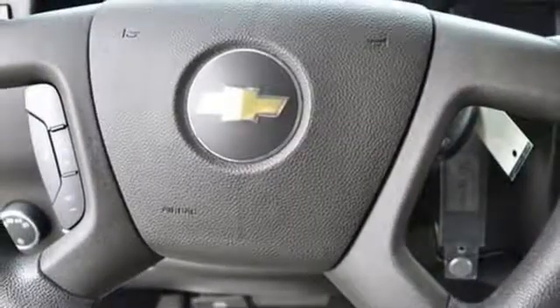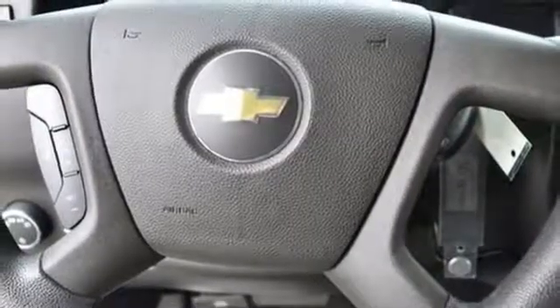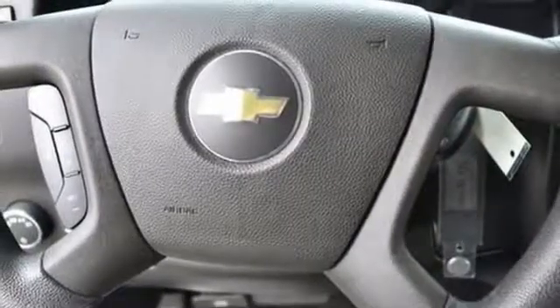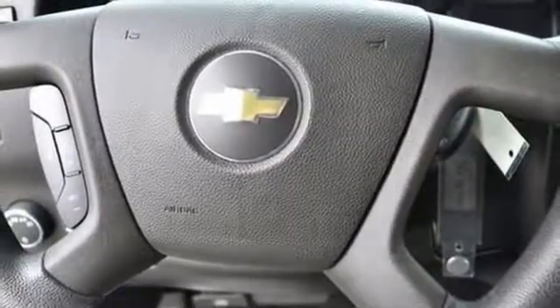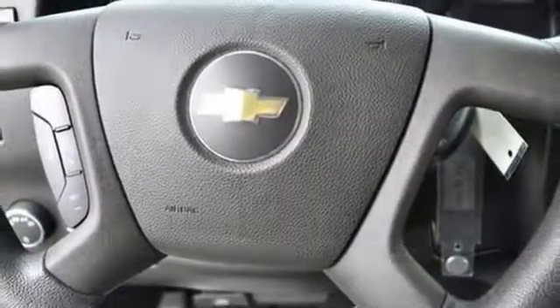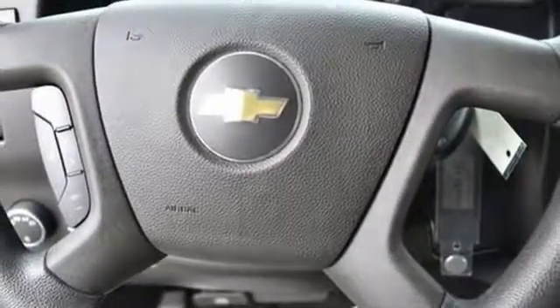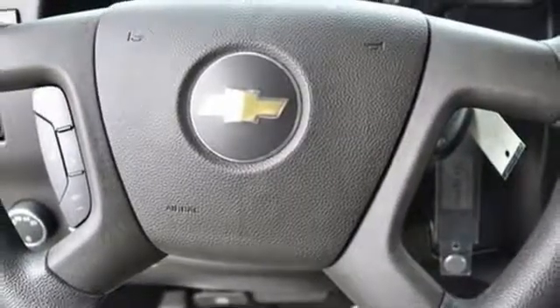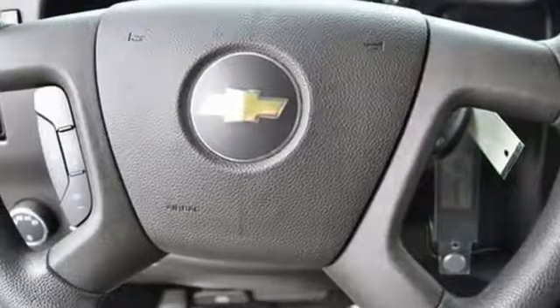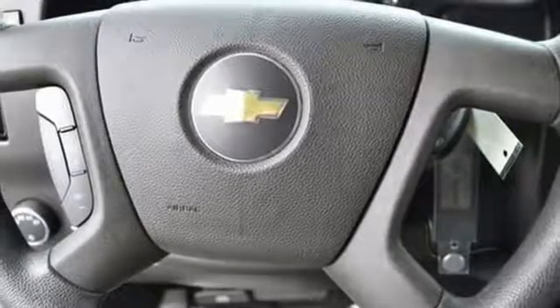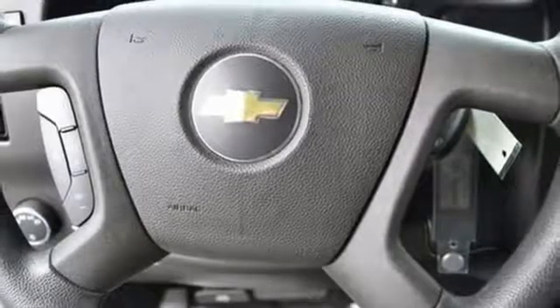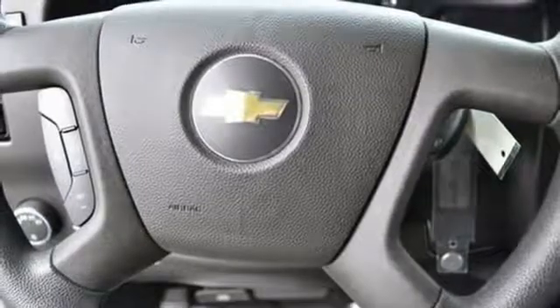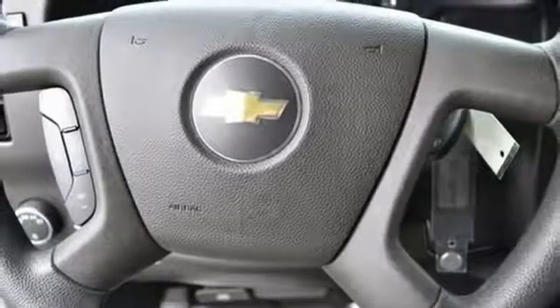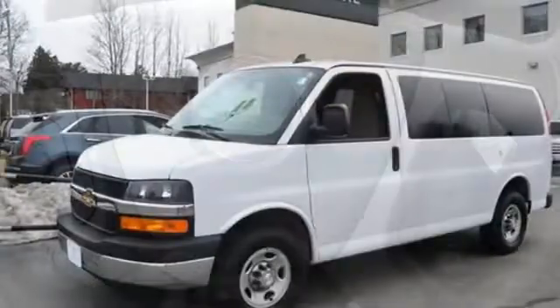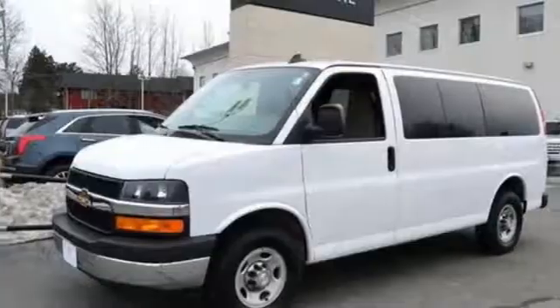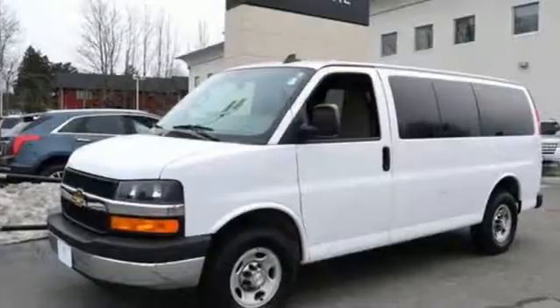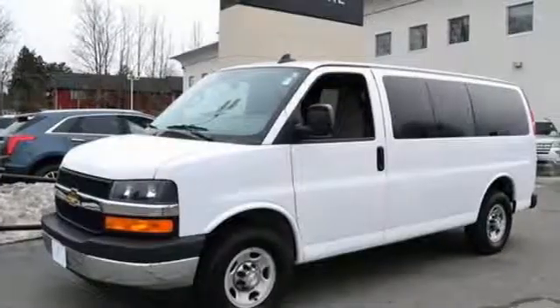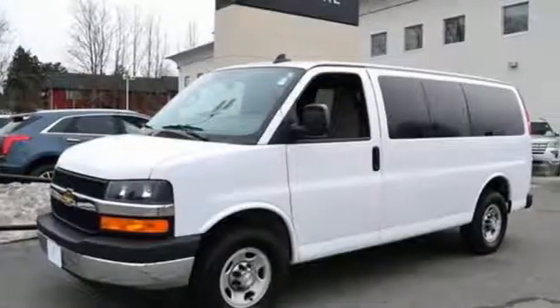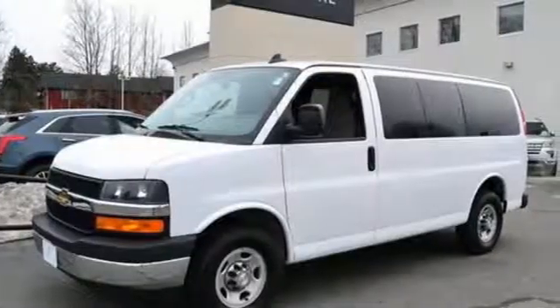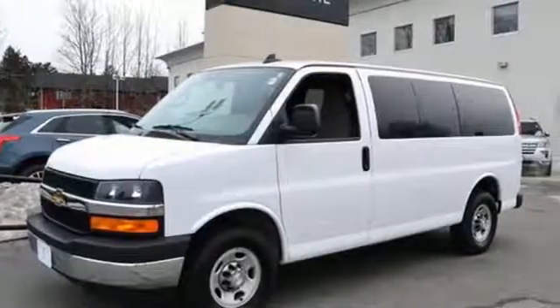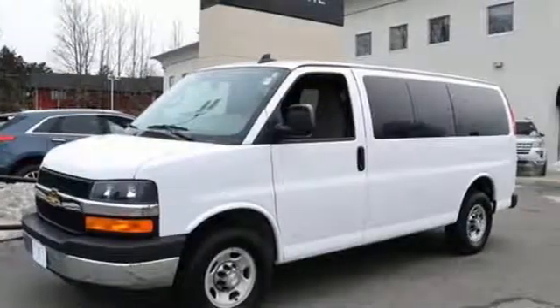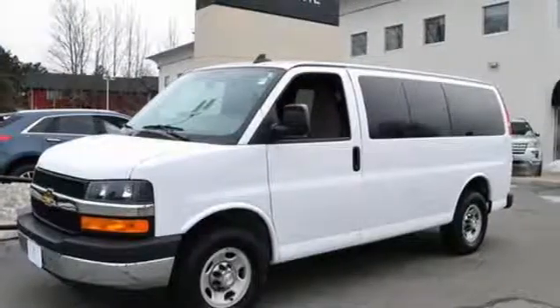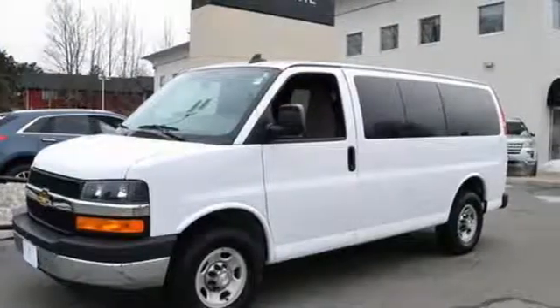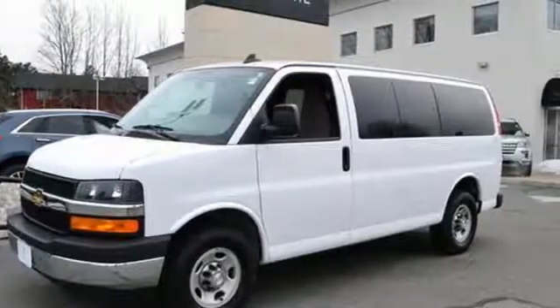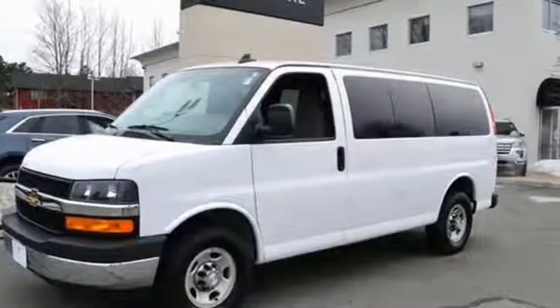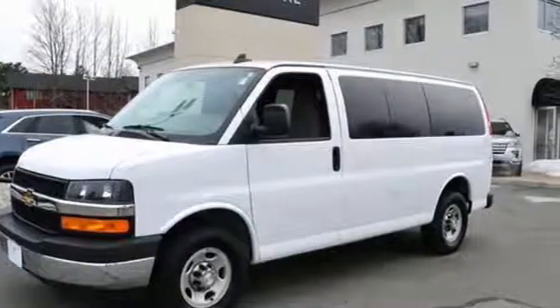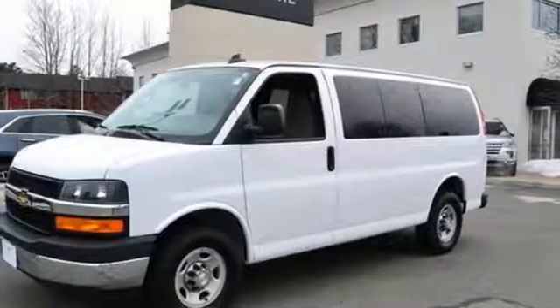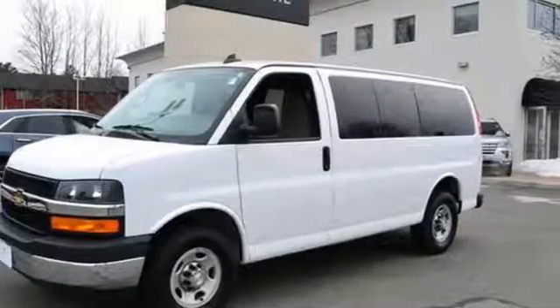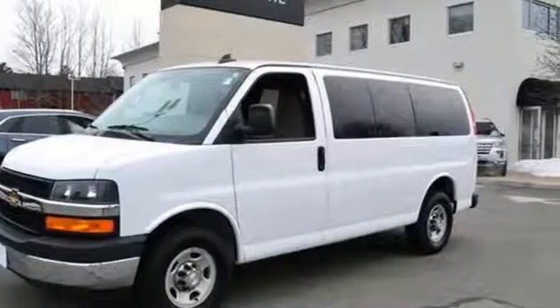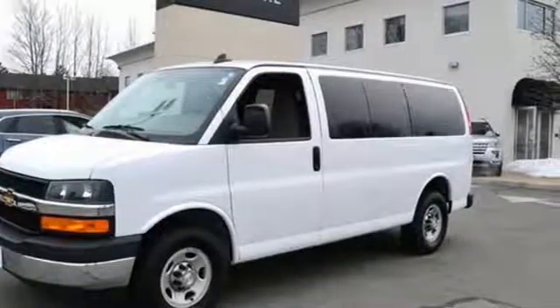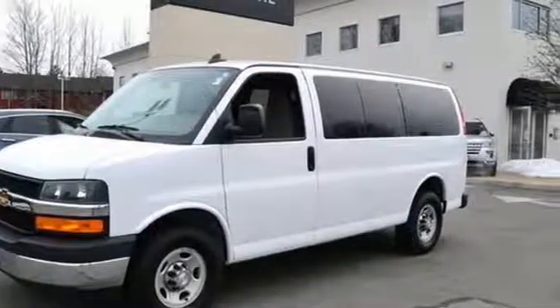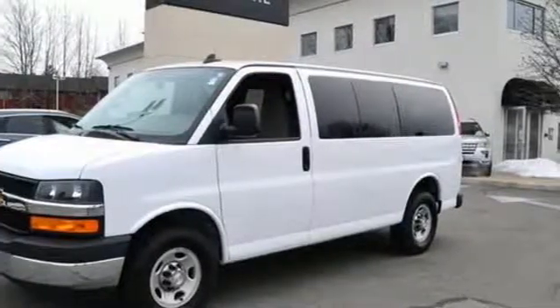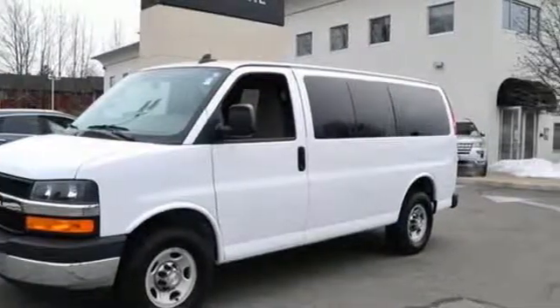There's more than a century of ingenuity and significance in every Chevy. Take it for a test drive today.